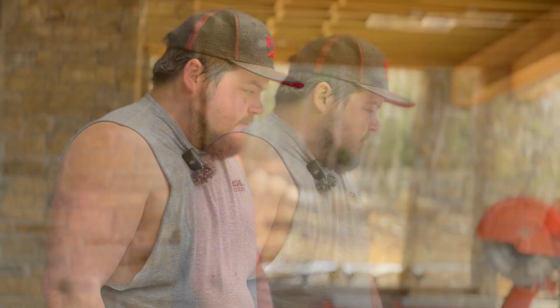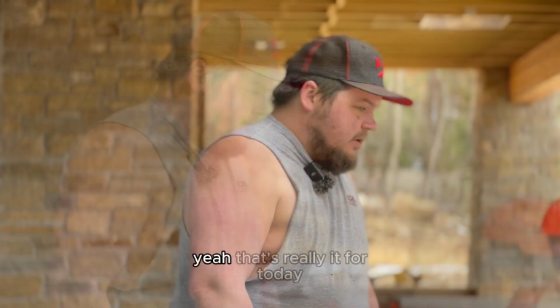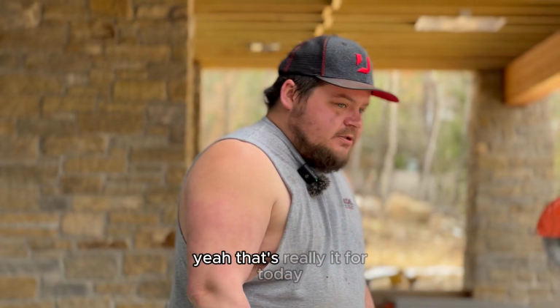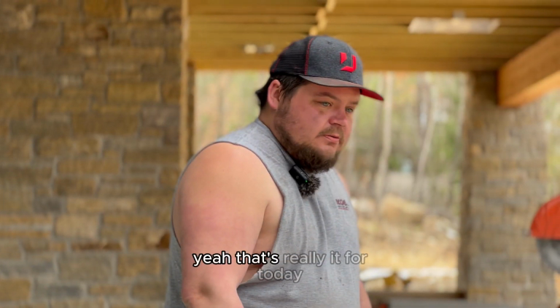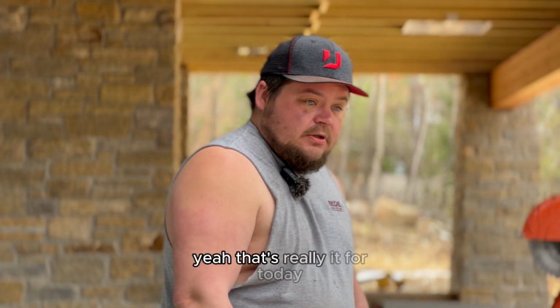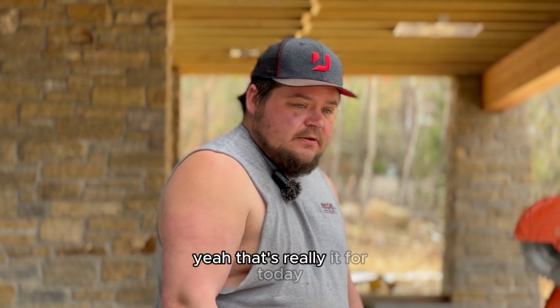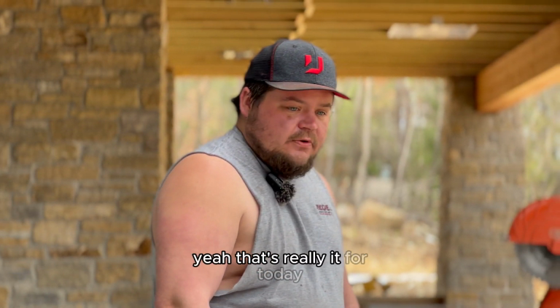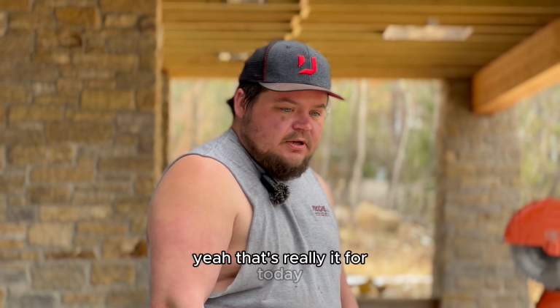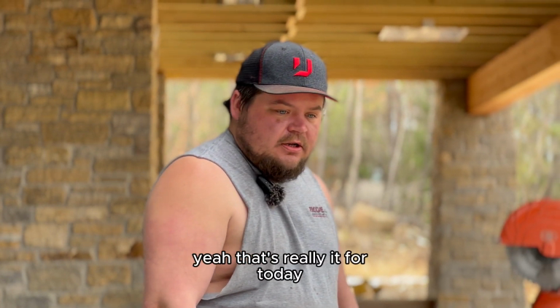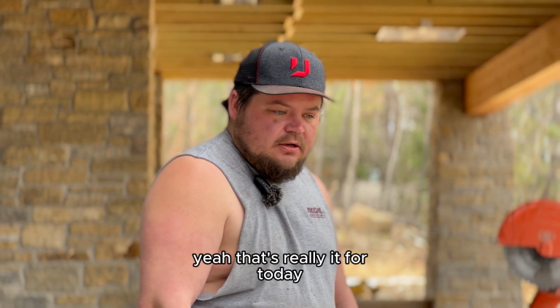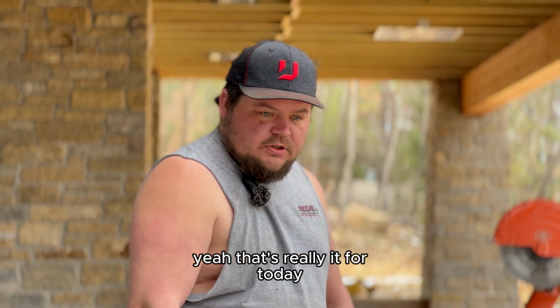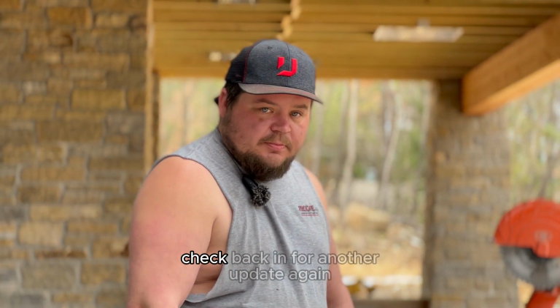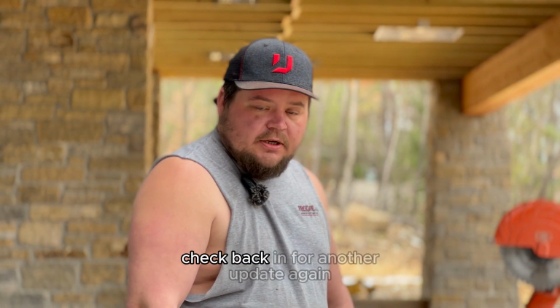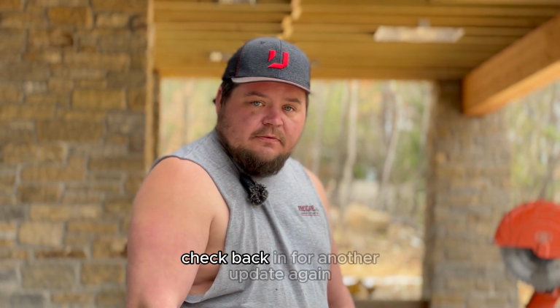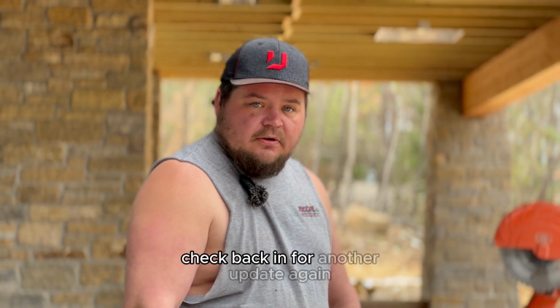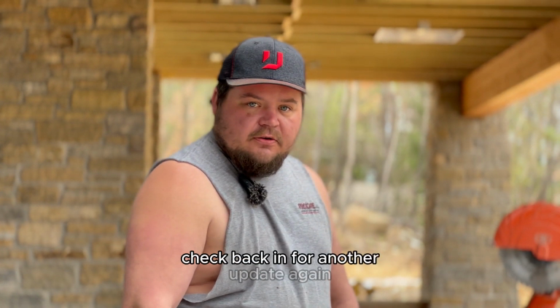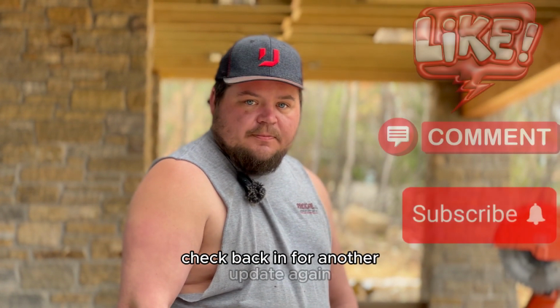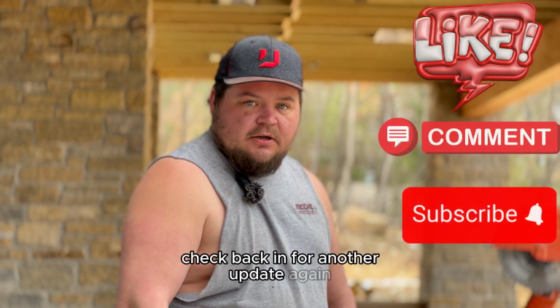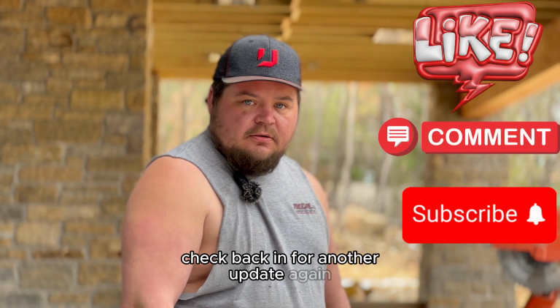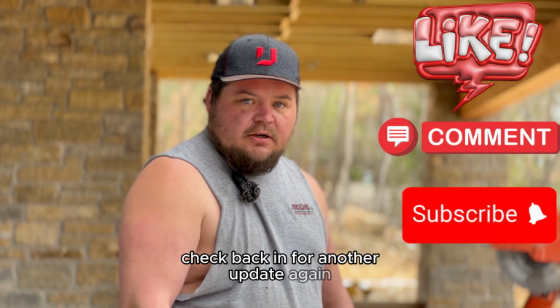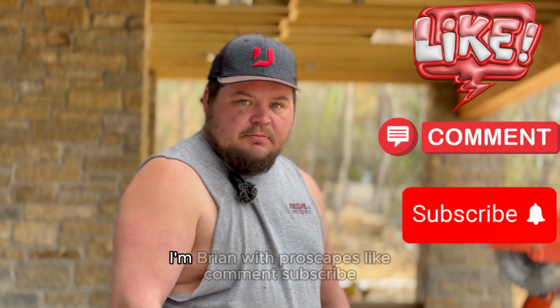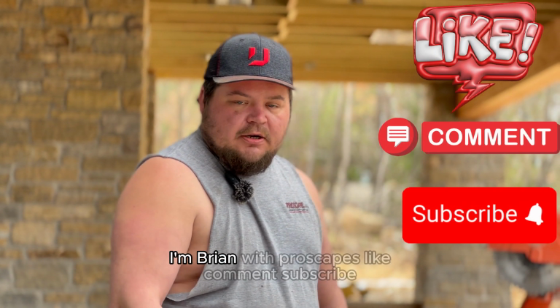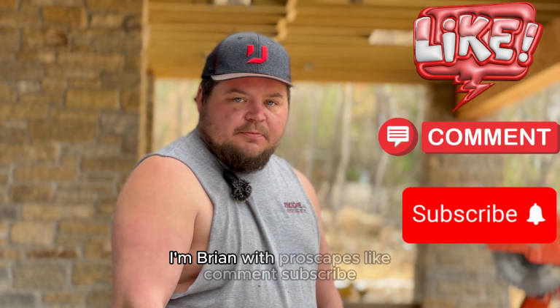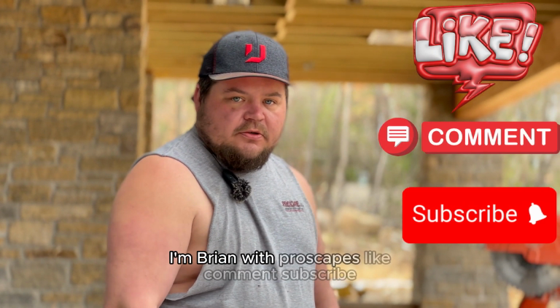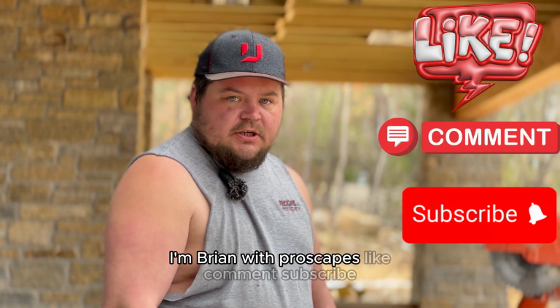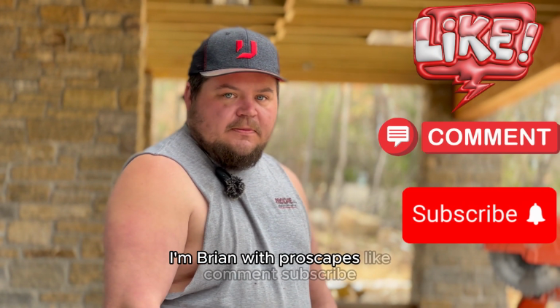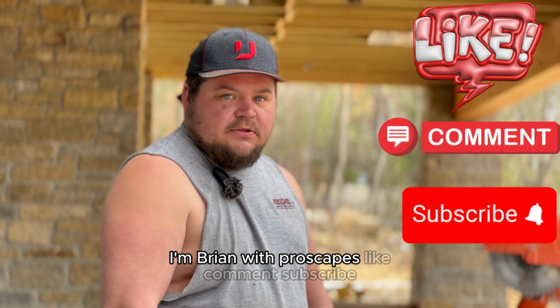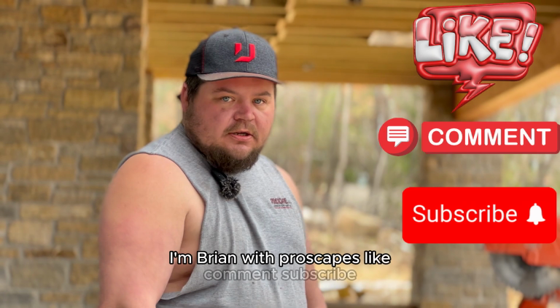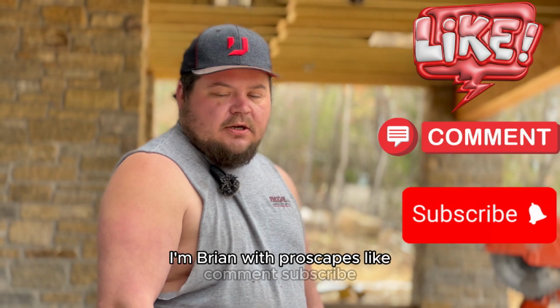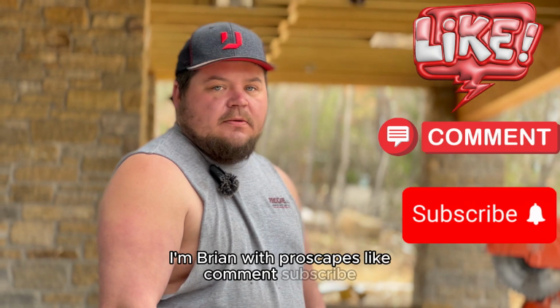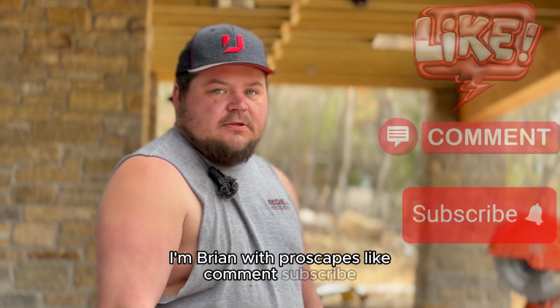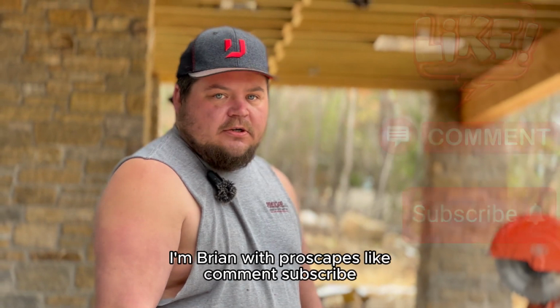Yeah, that's really it for today. Check back in for another update. Again, I'm Brian with ProScapes — like, comment, subscribe.